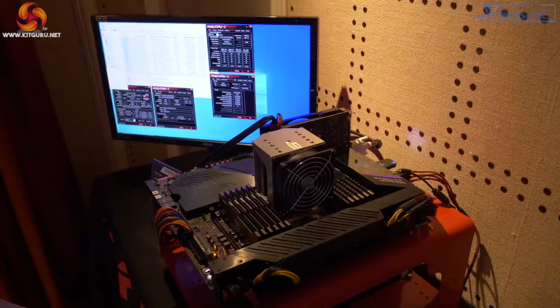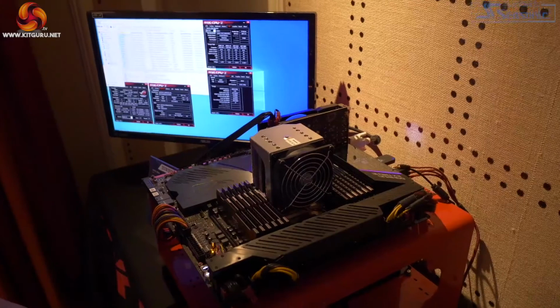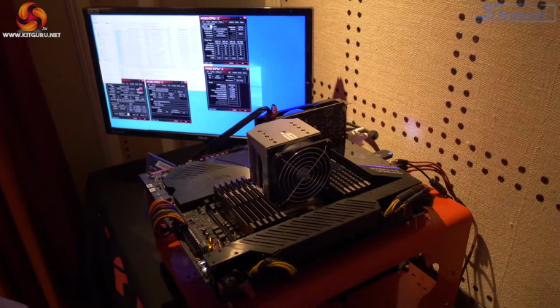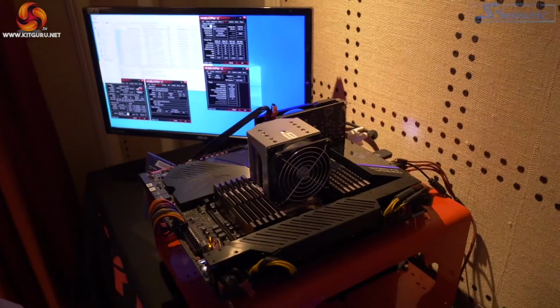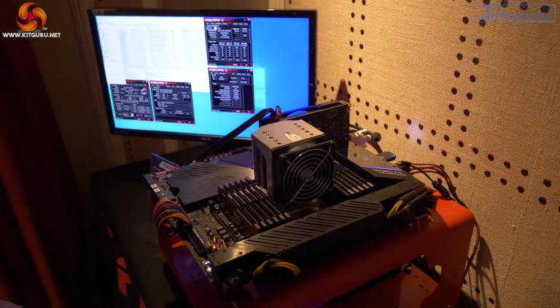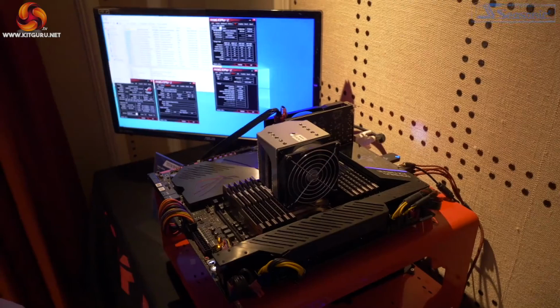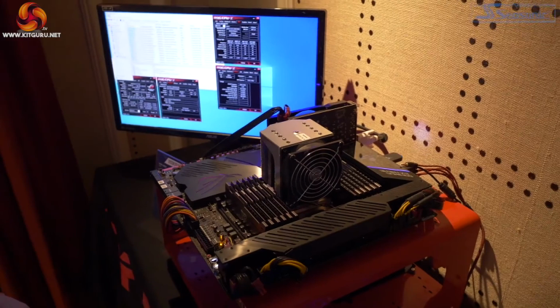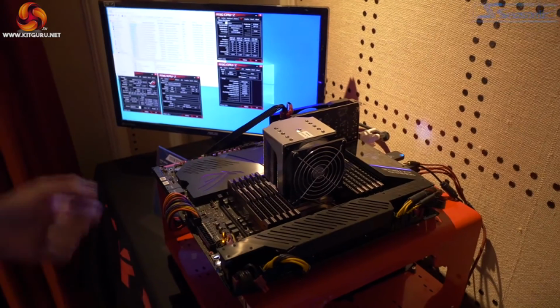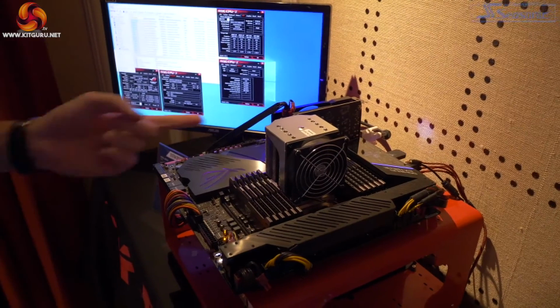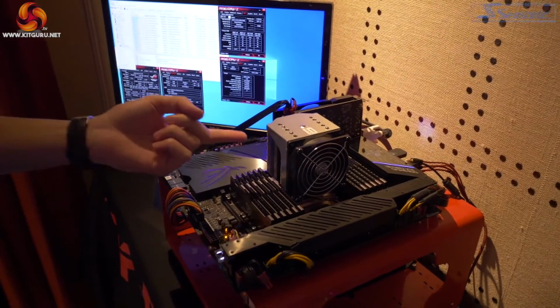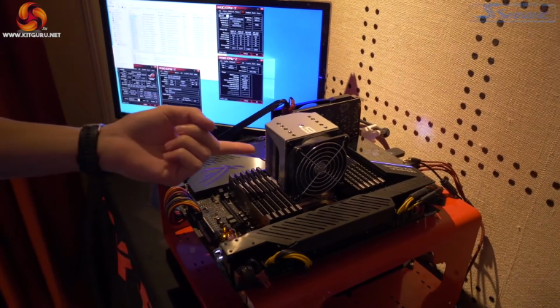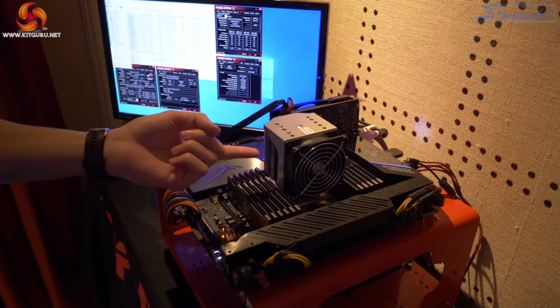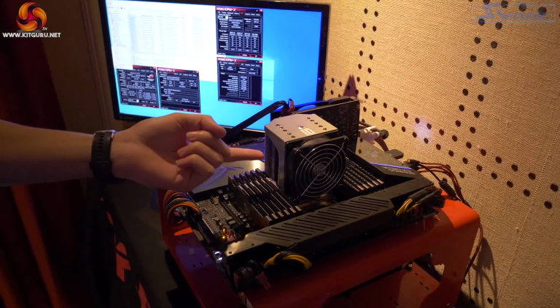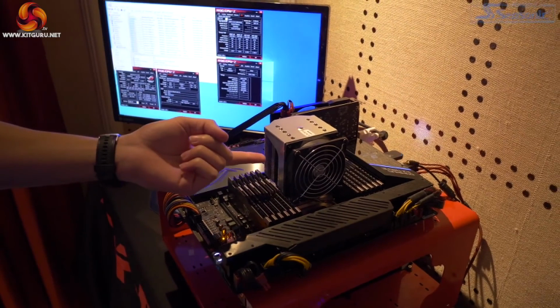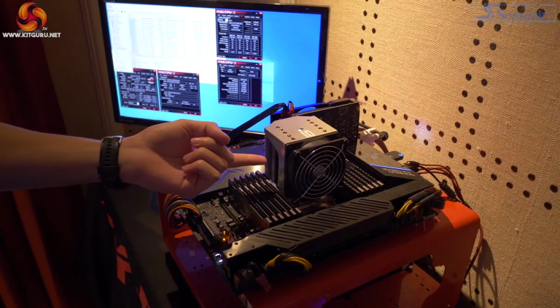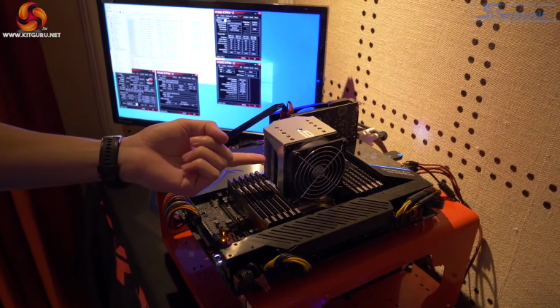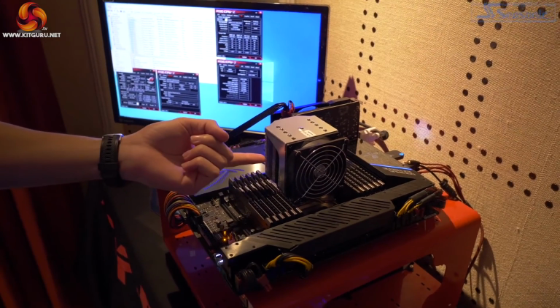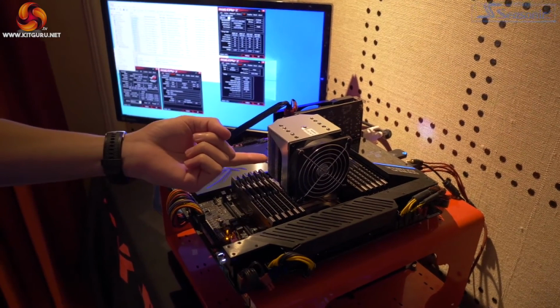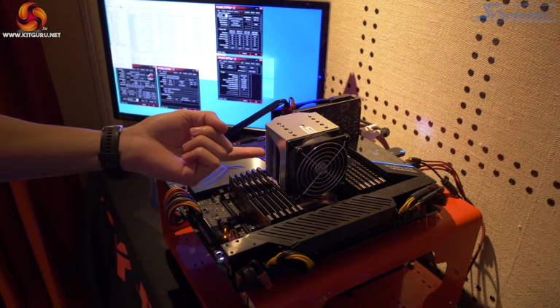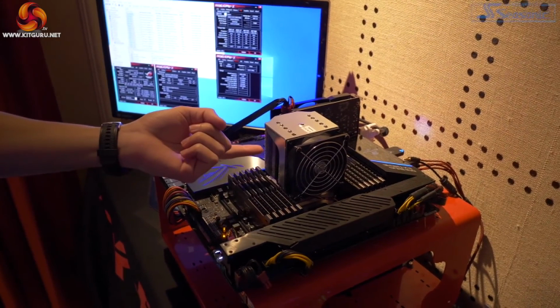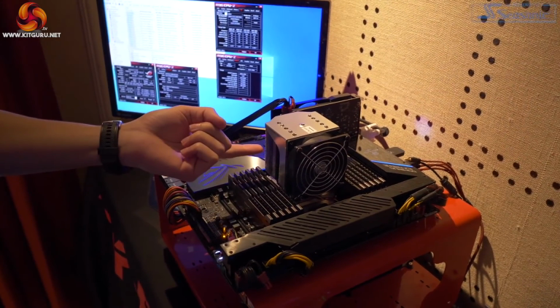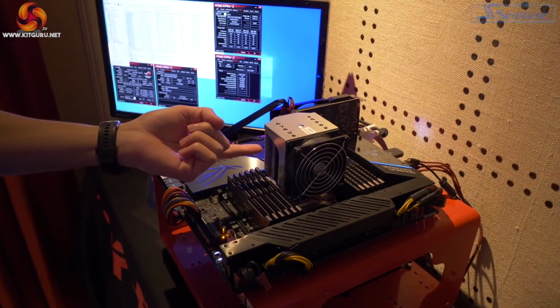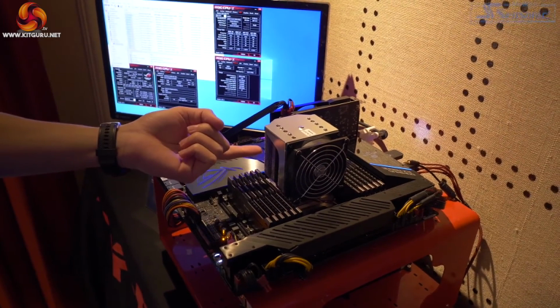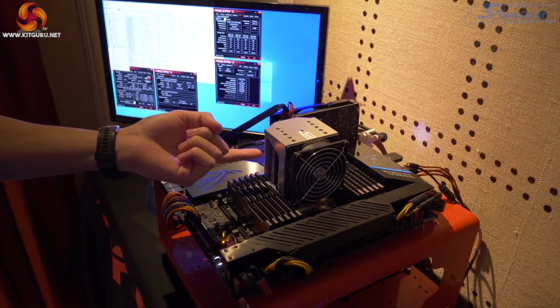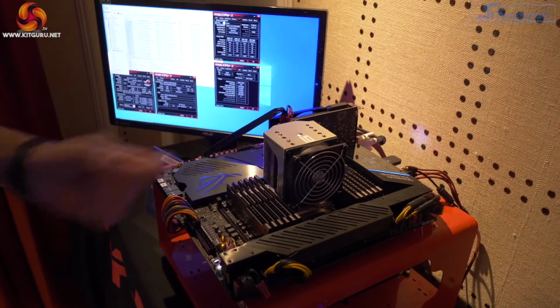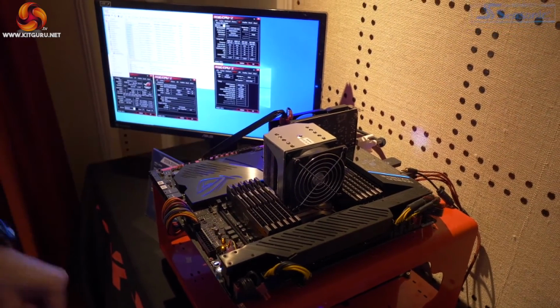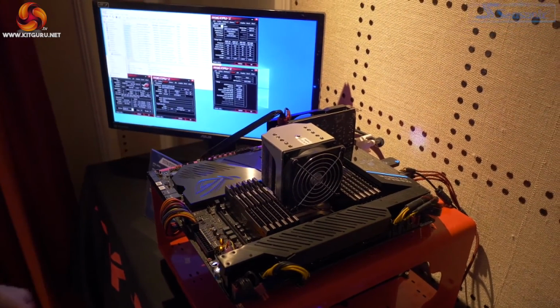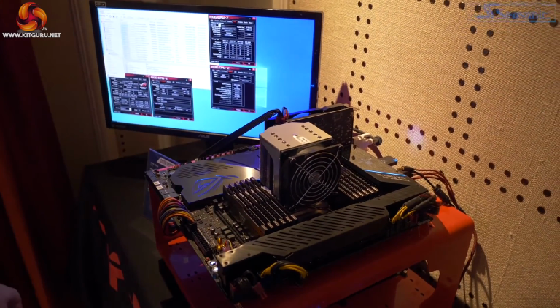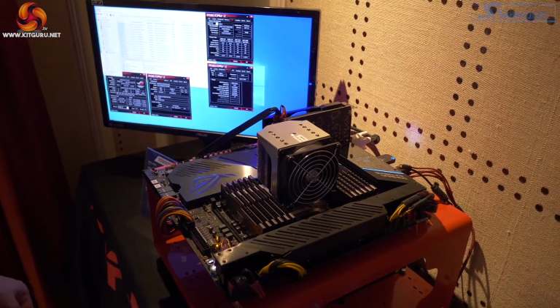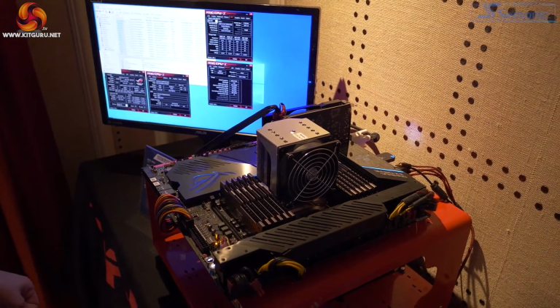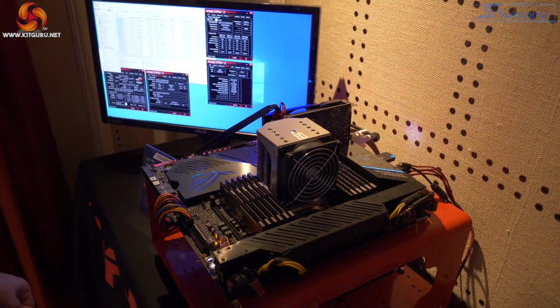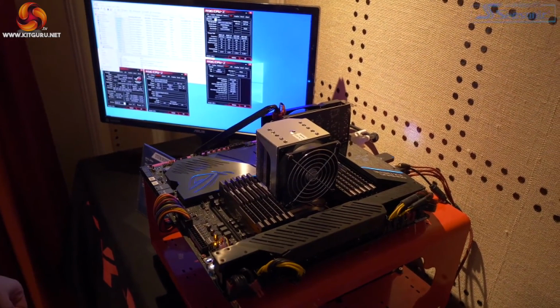Also, as a side note, I want to make reference to this cooler for the 28-core Xeon. Kind of laughable, right?